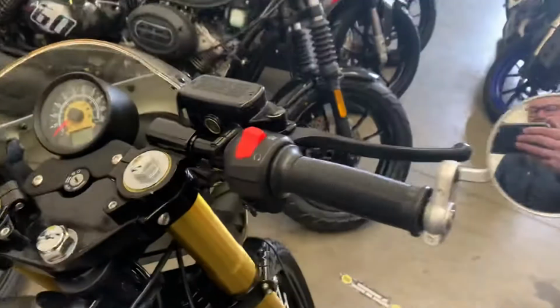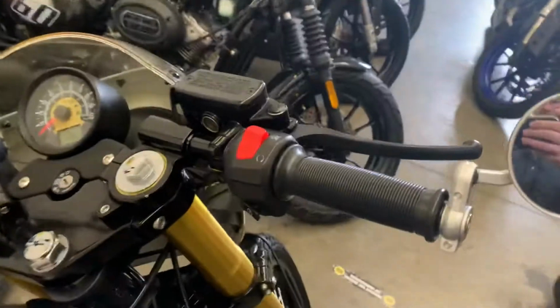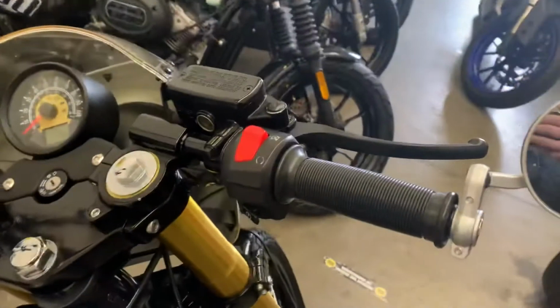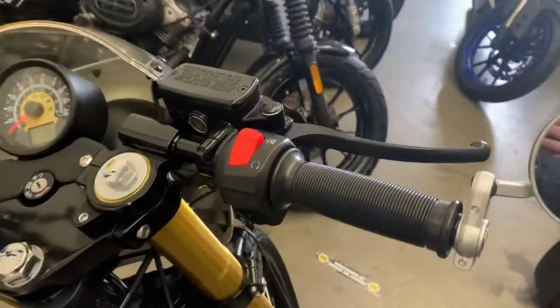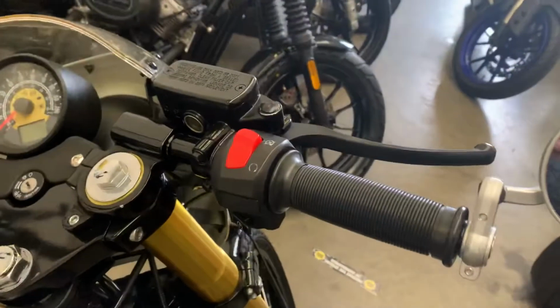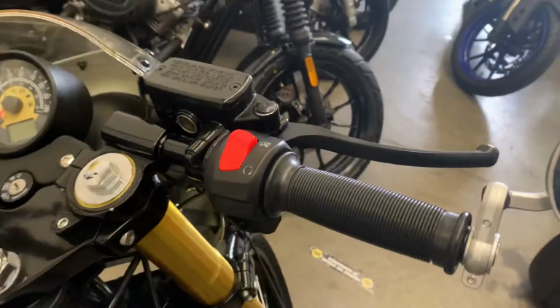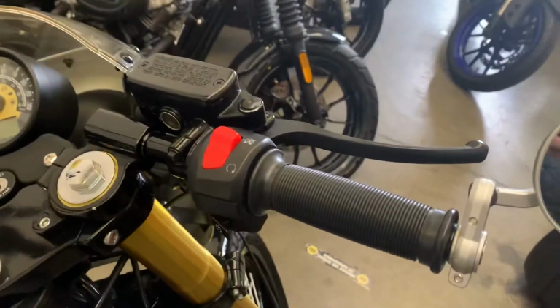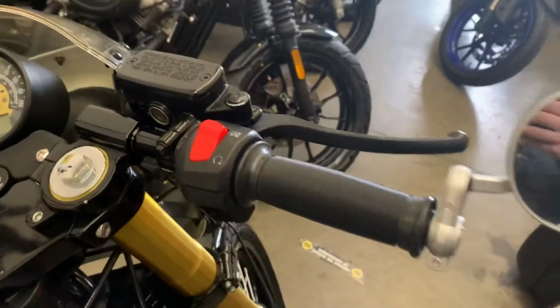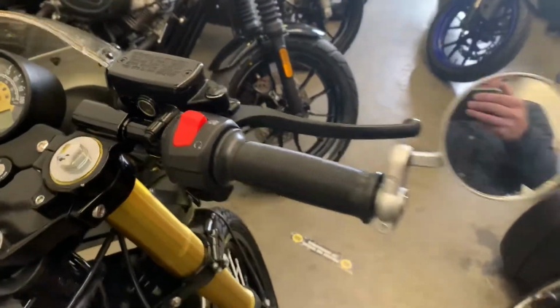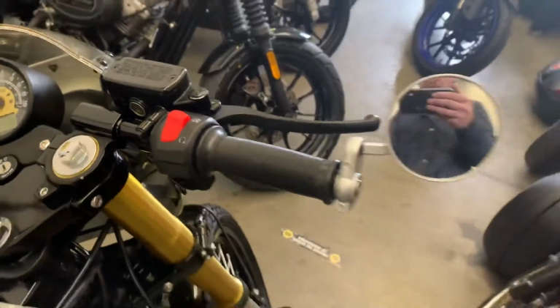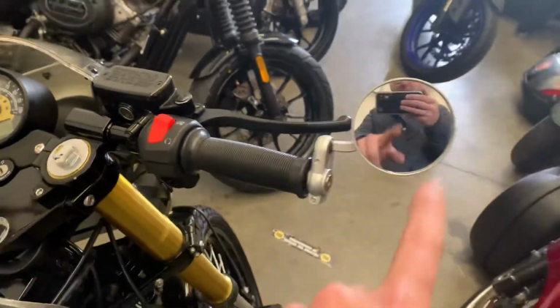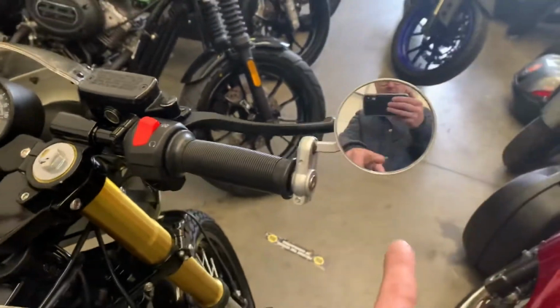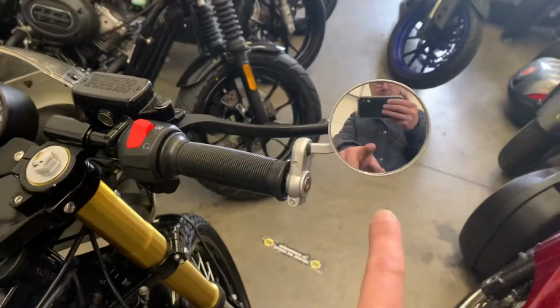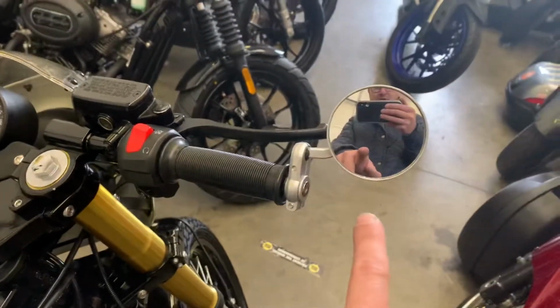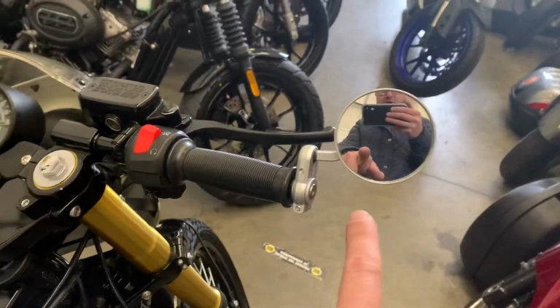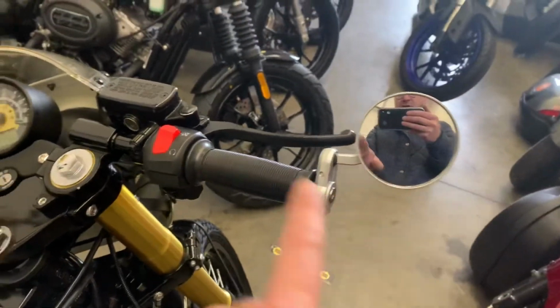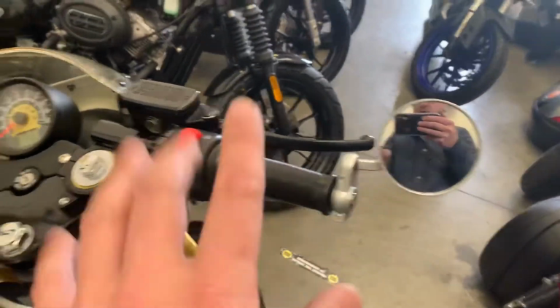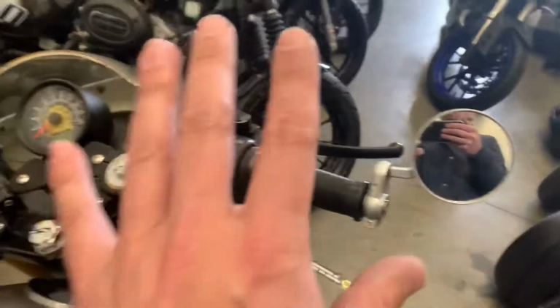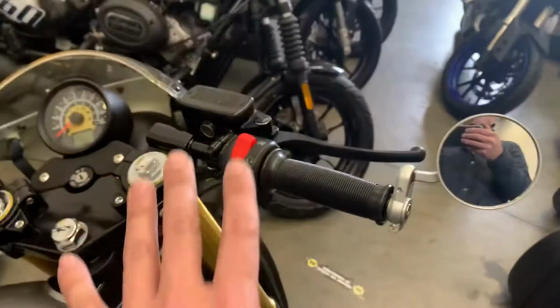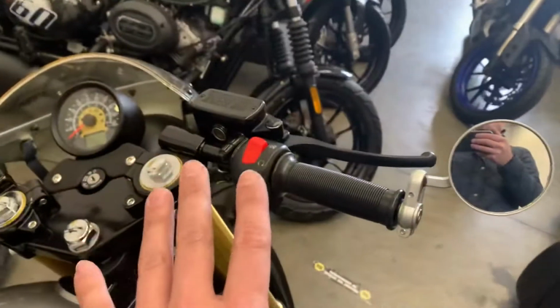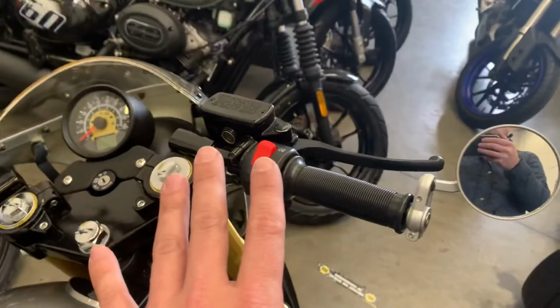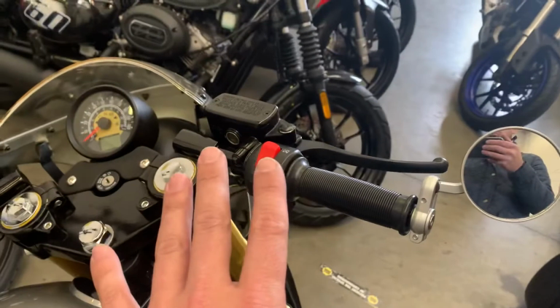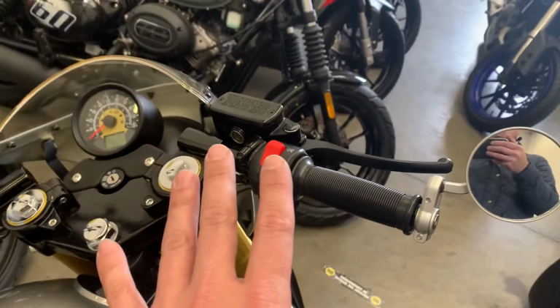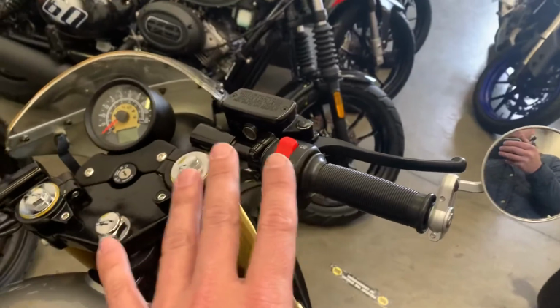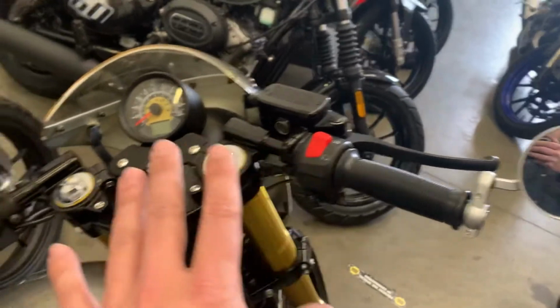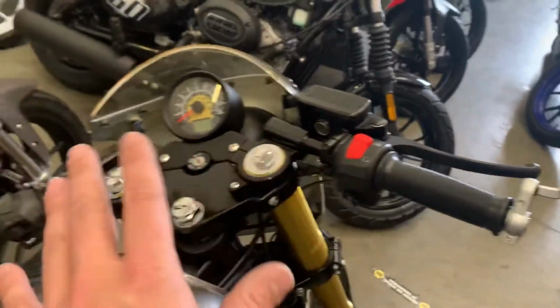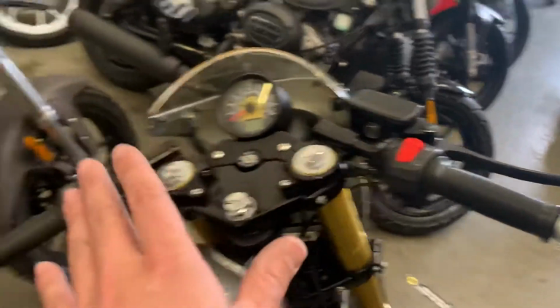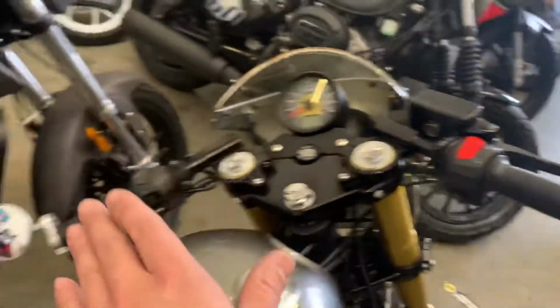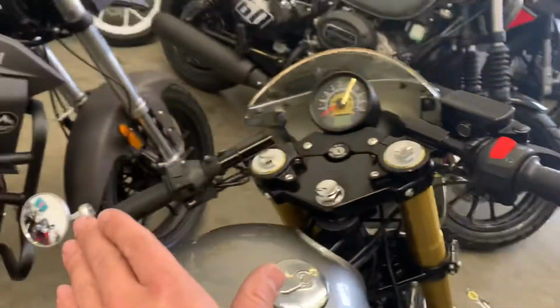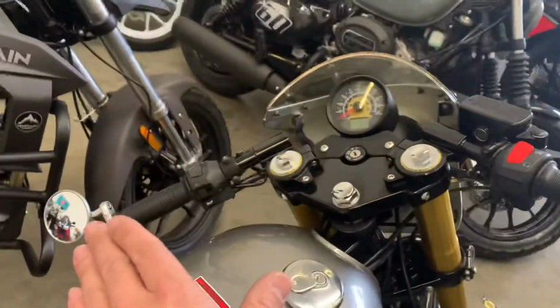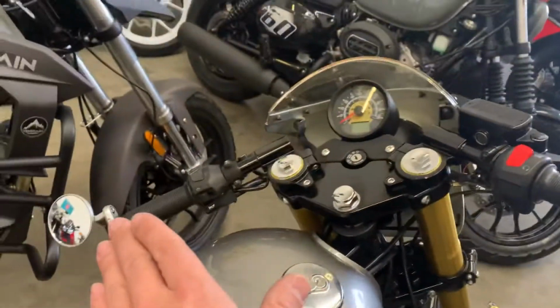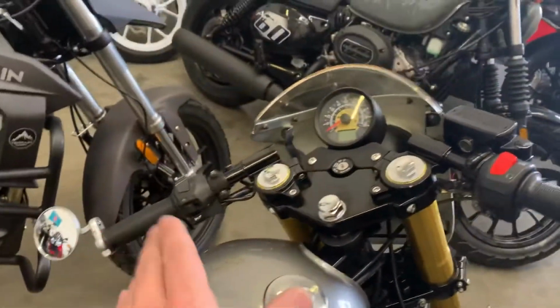It's got bar end mirrors on — we don't have the original mirrors, so he's got the bar end mirrors.